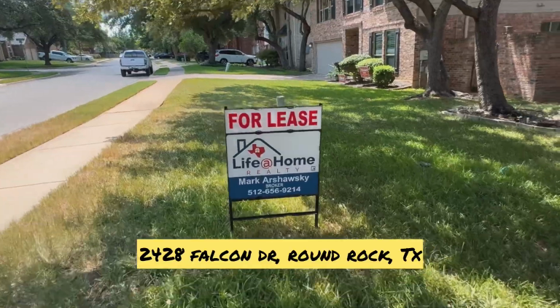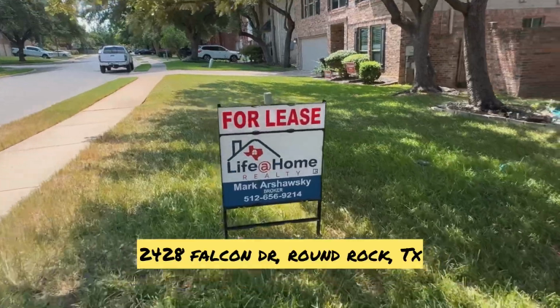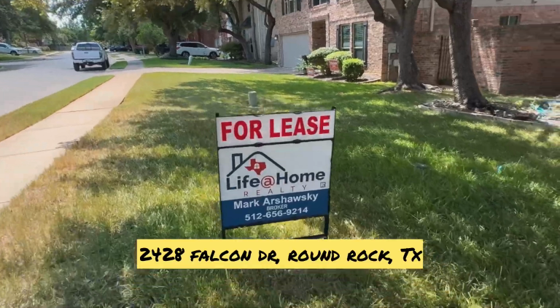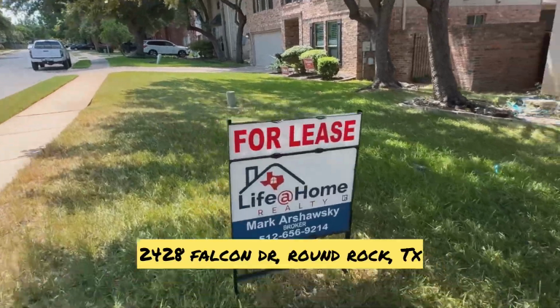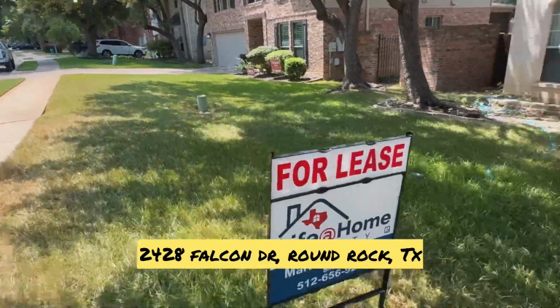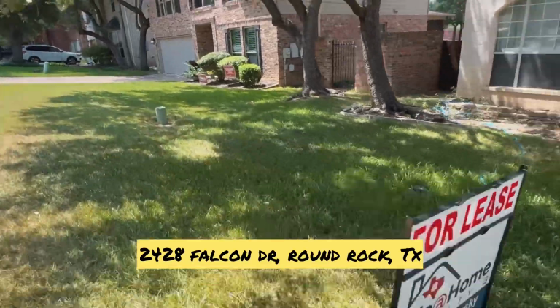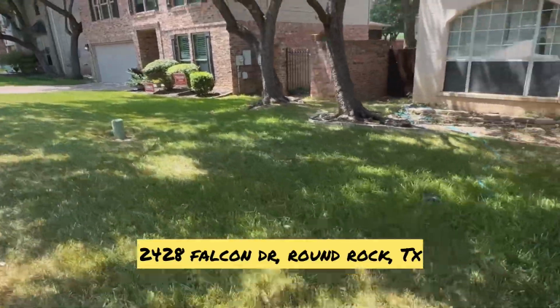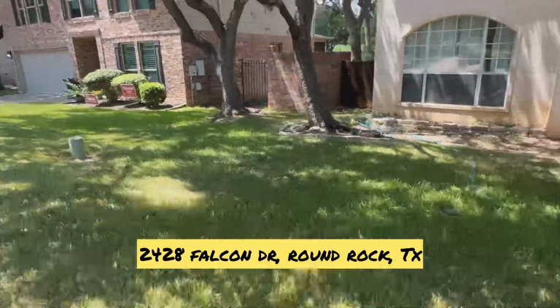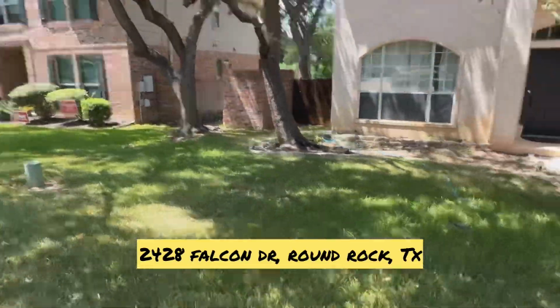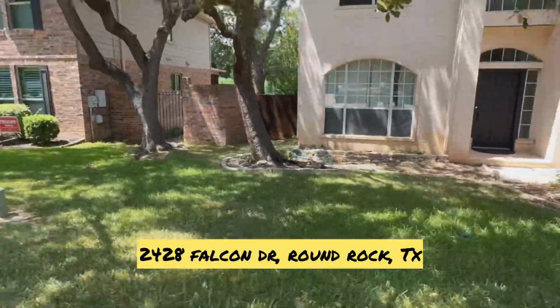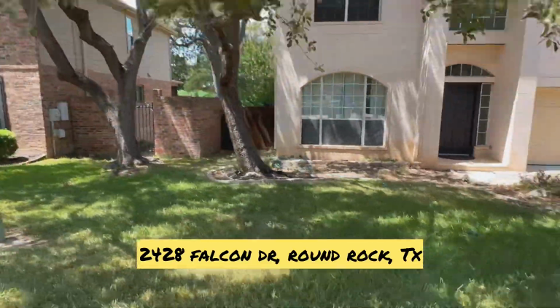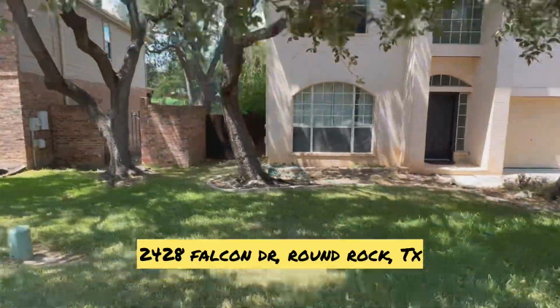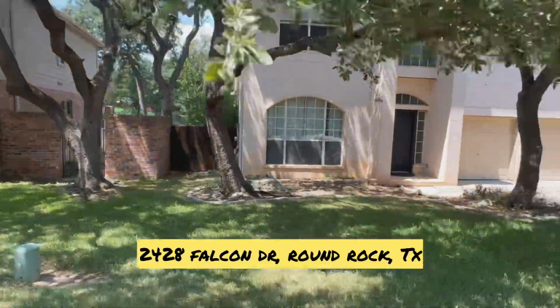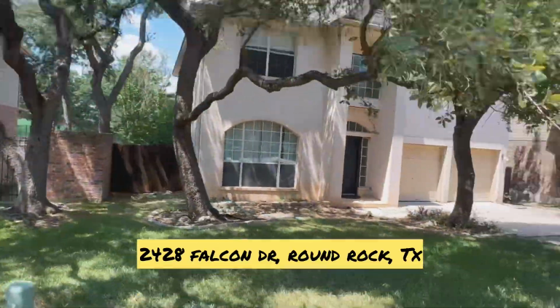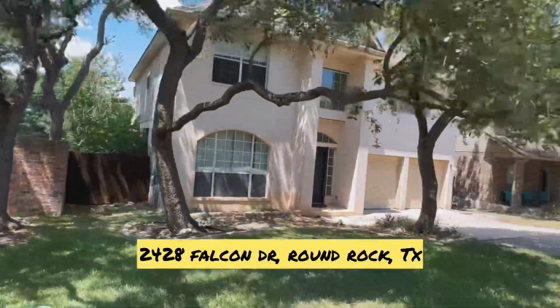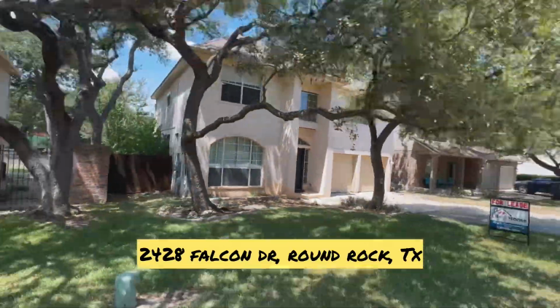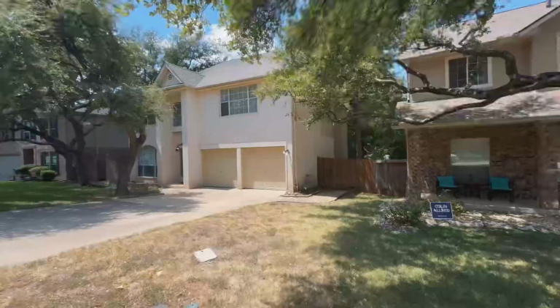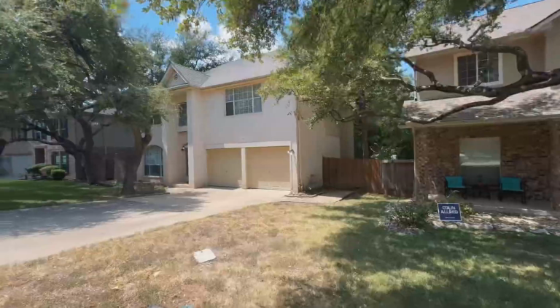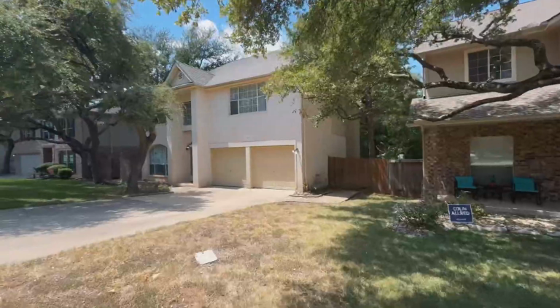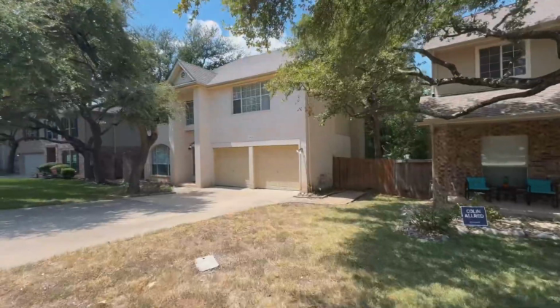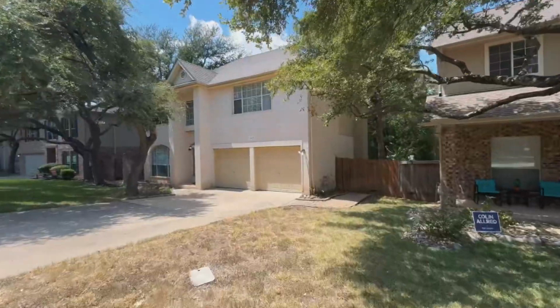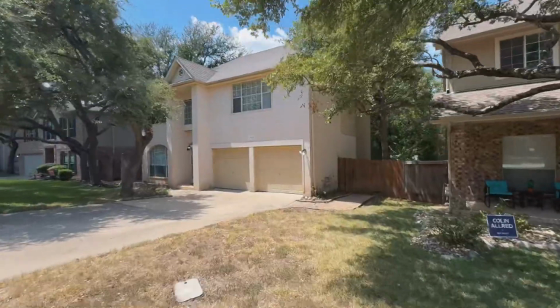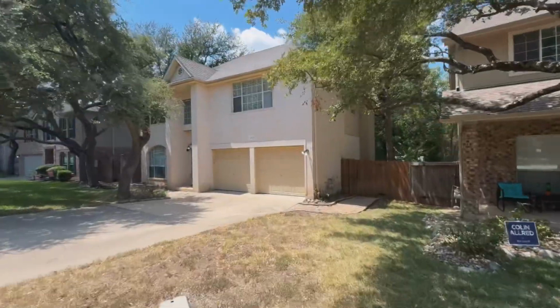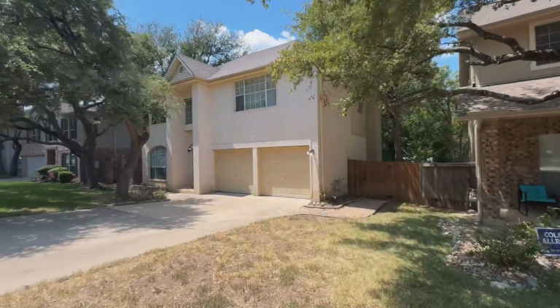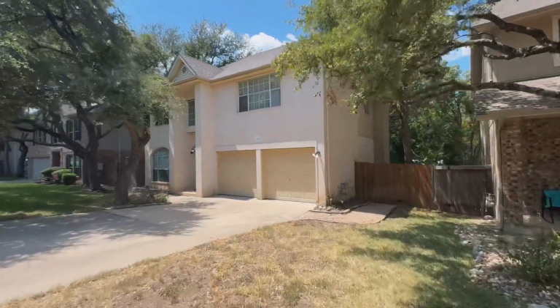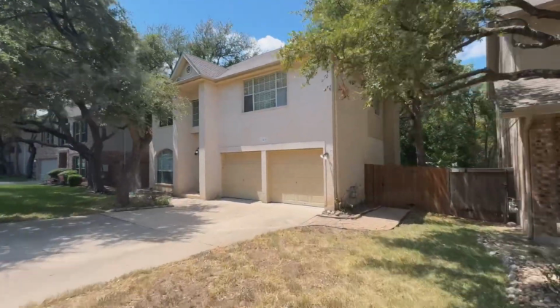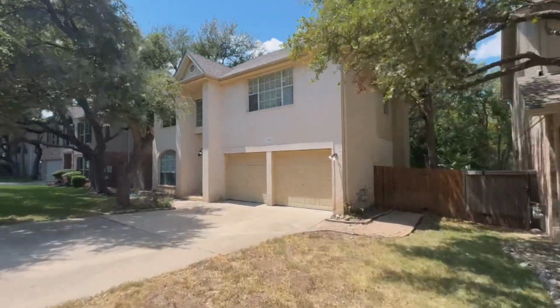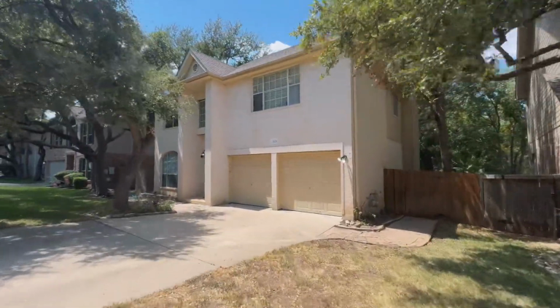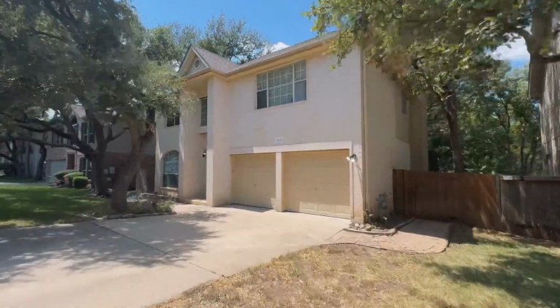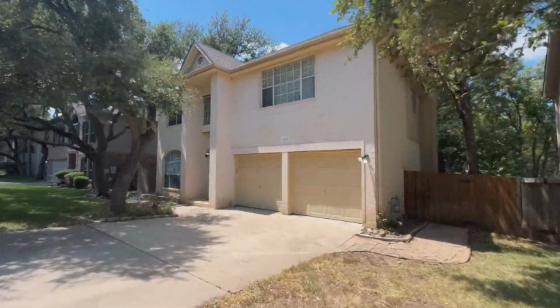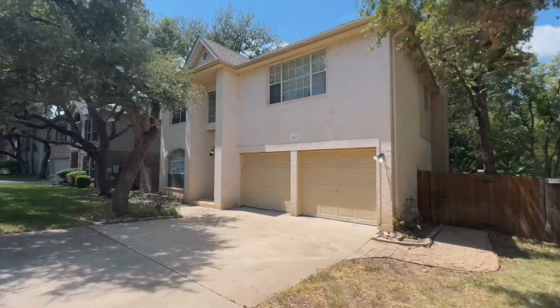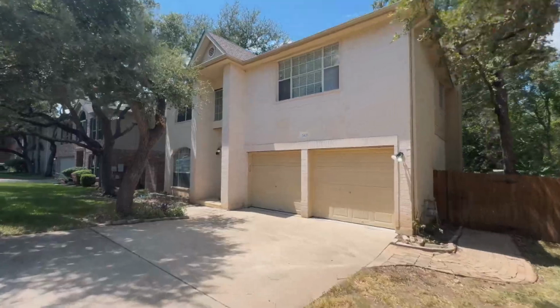A speed walkthrough of 2428 Falcon Drive for rent in Round Rock, Texas.